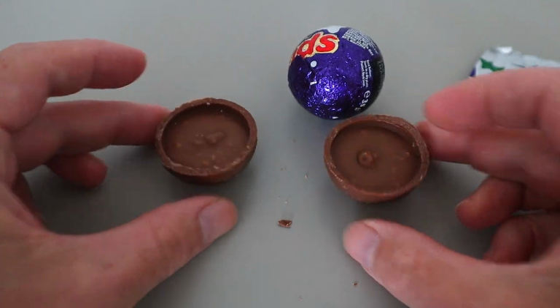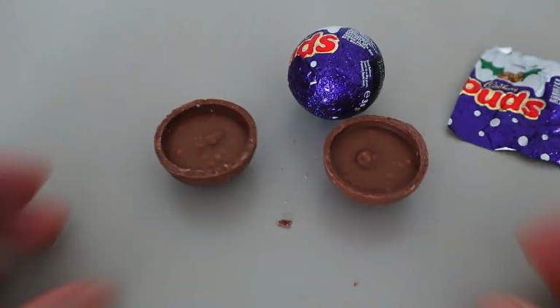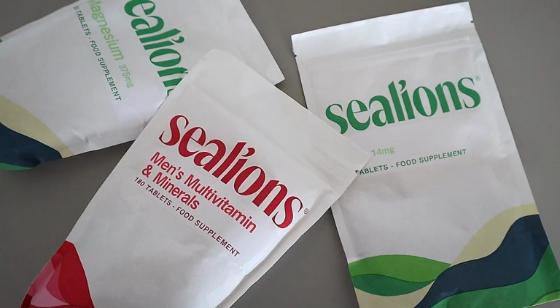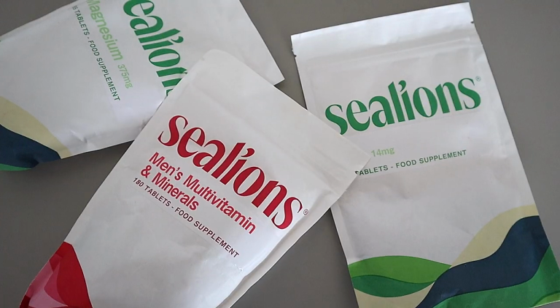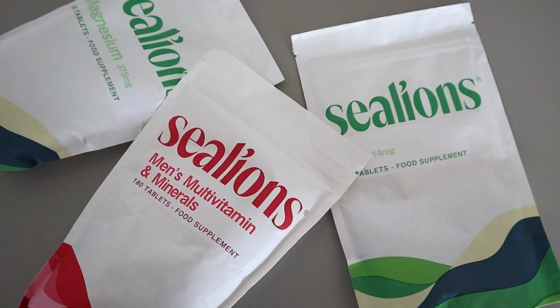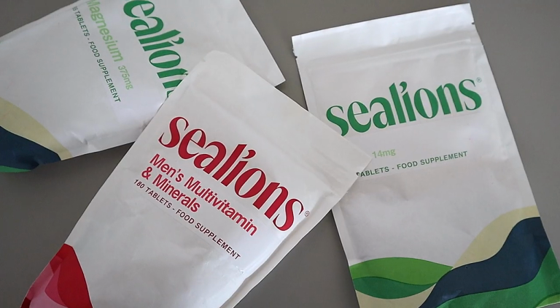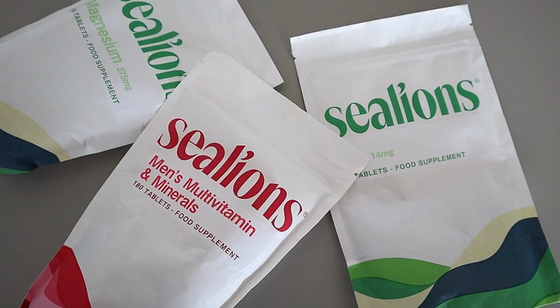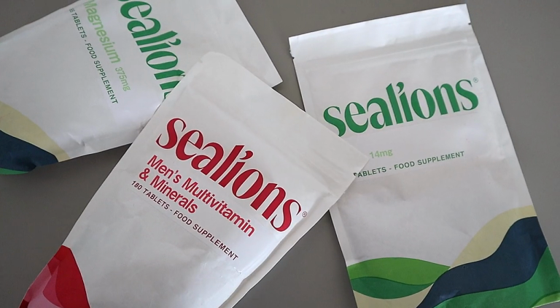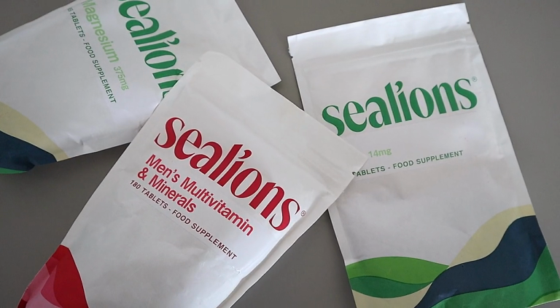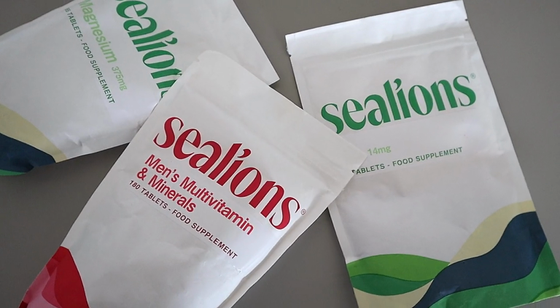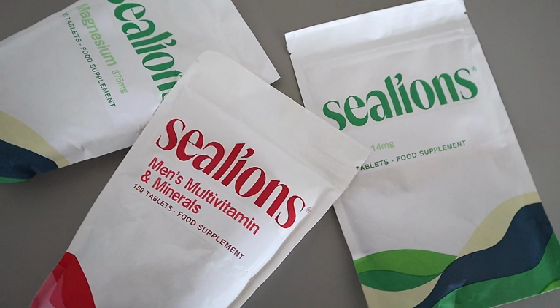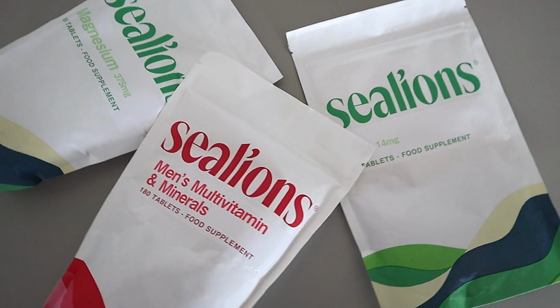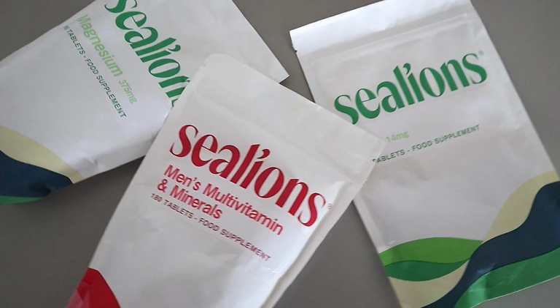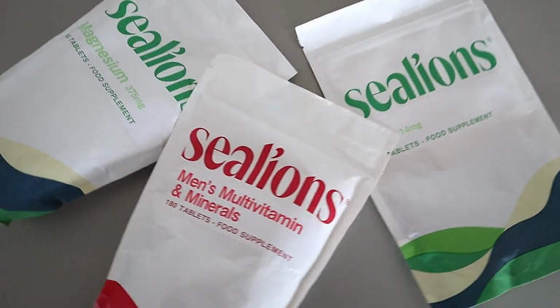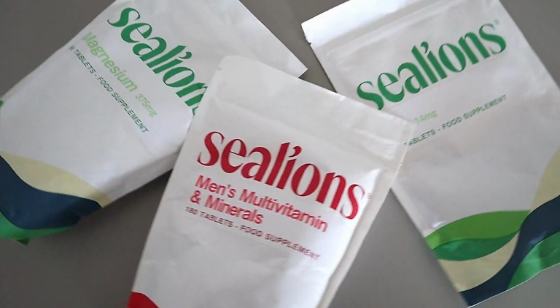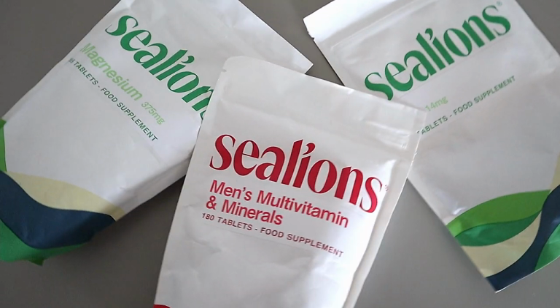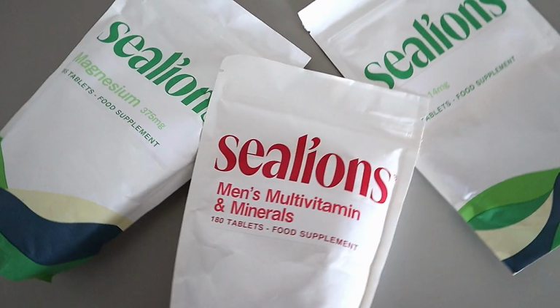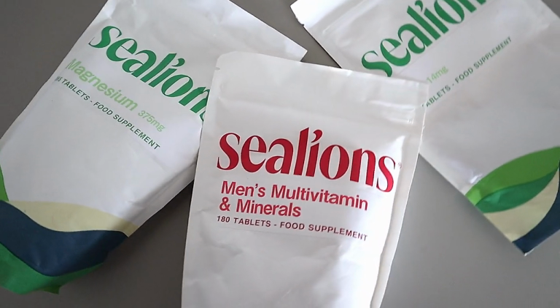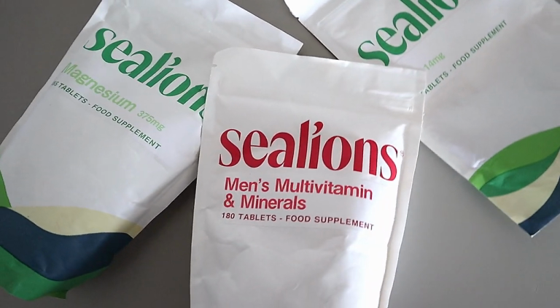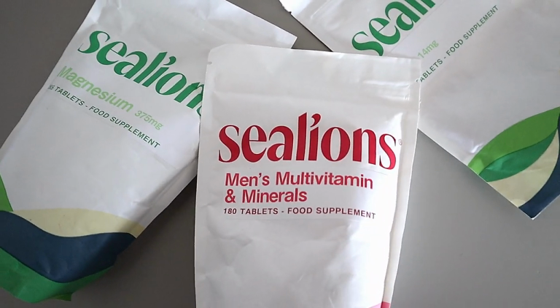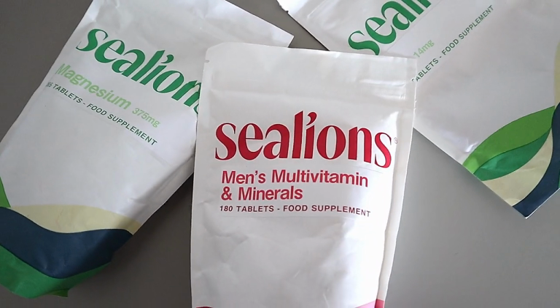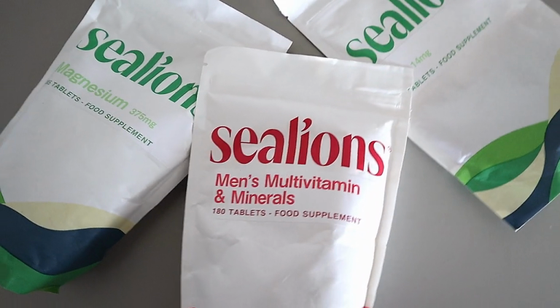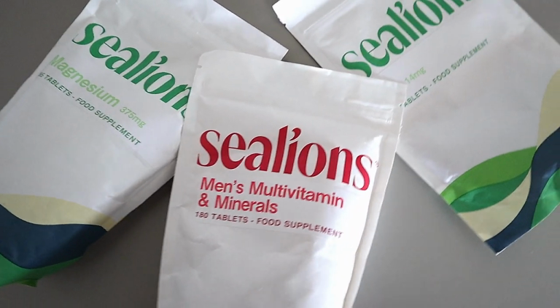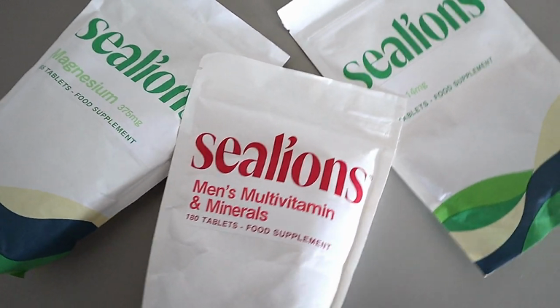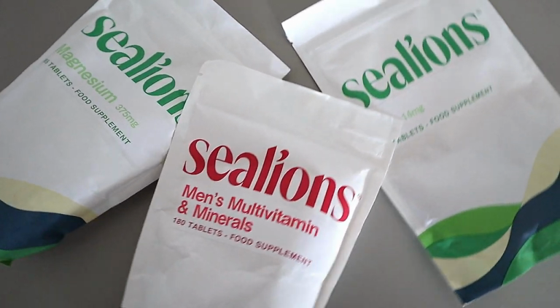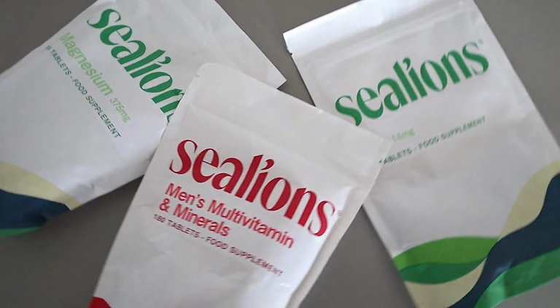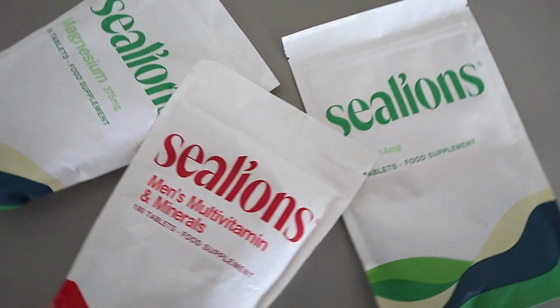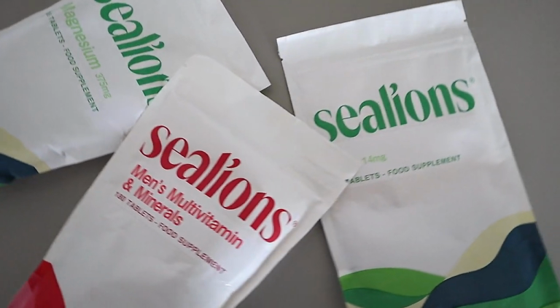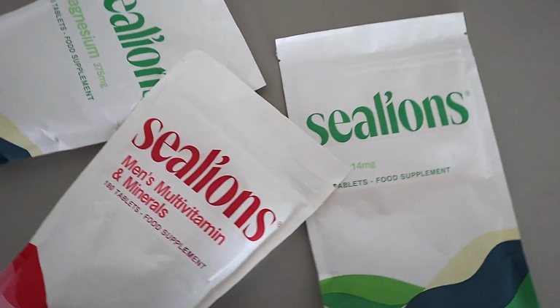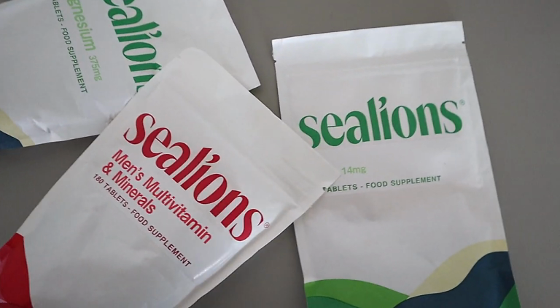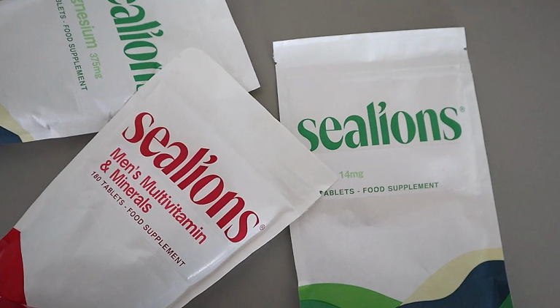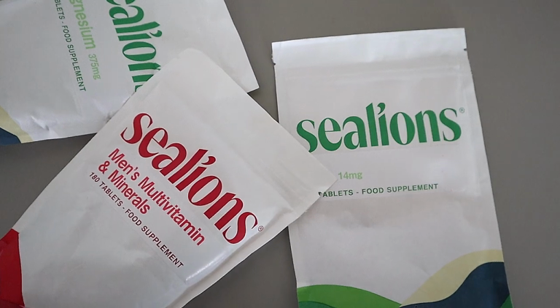This video is brought to you by Sea Lions Vitamins. Check out sealions.com right now.